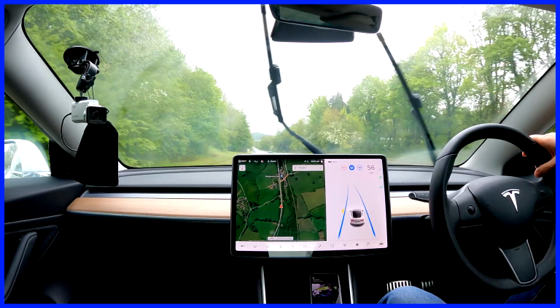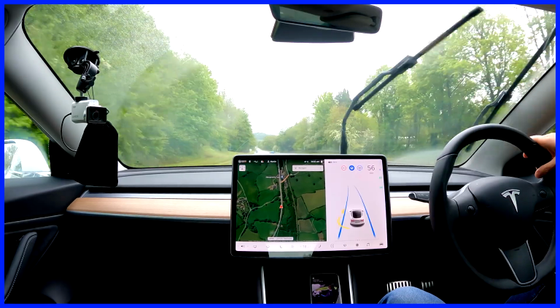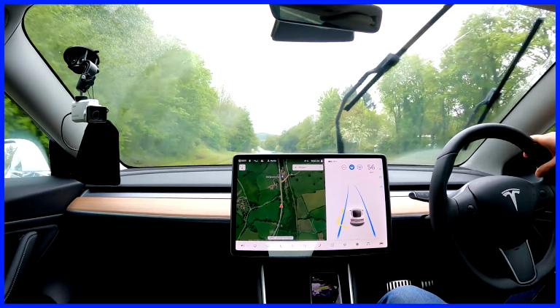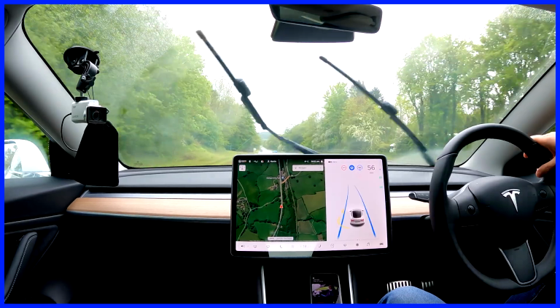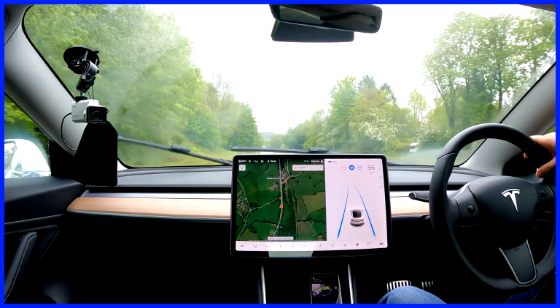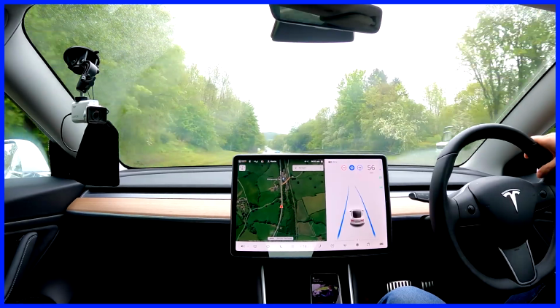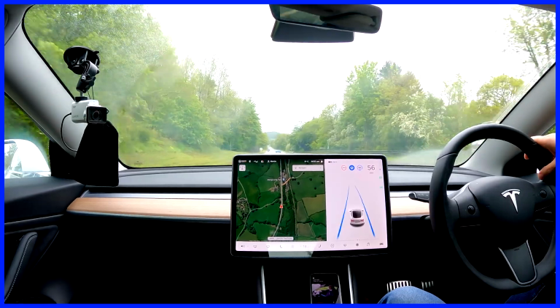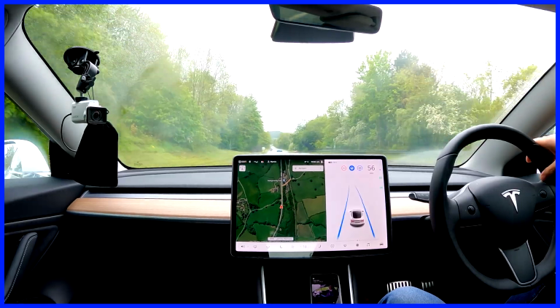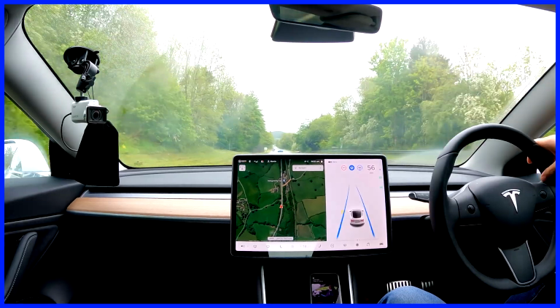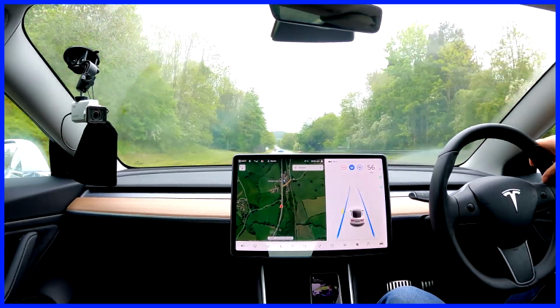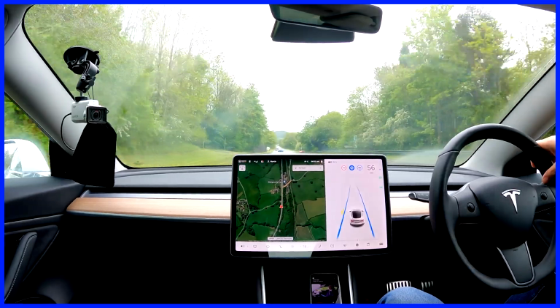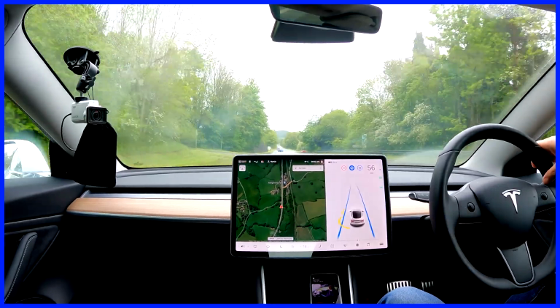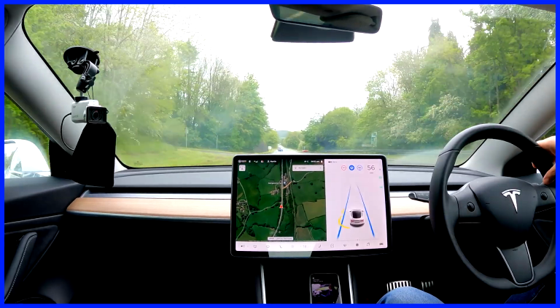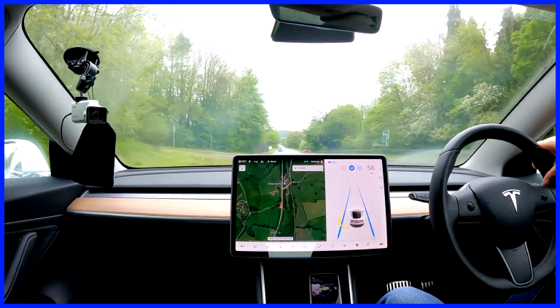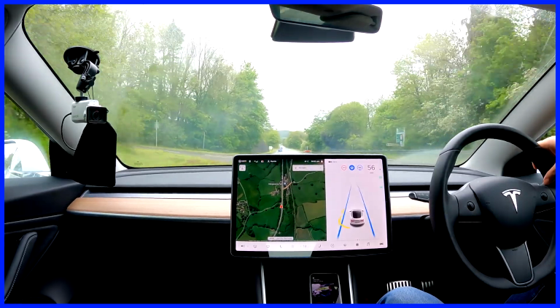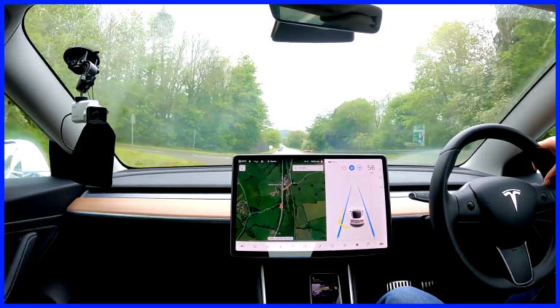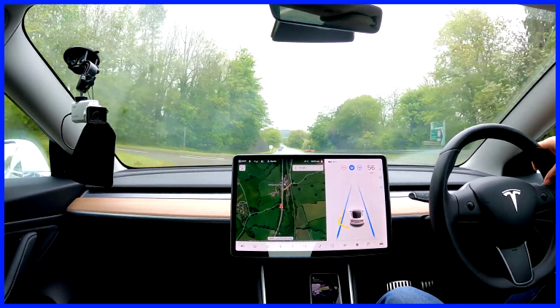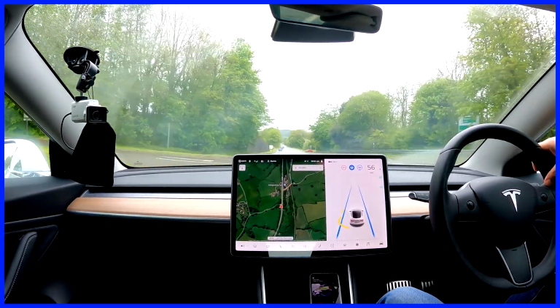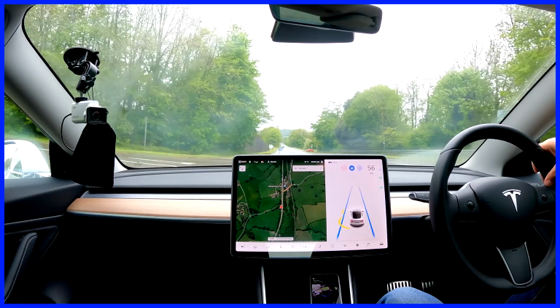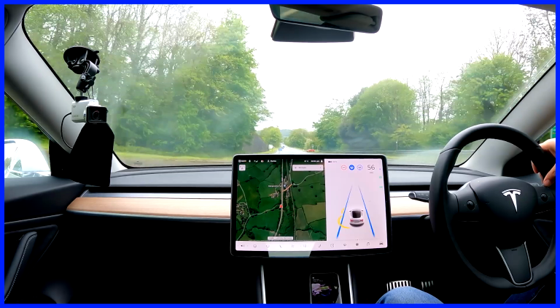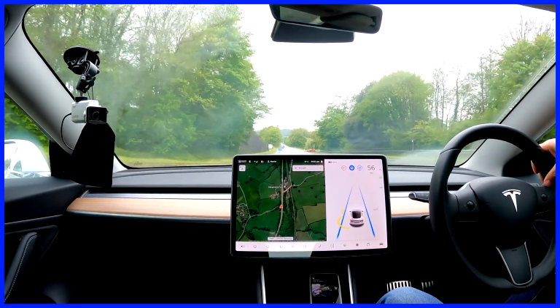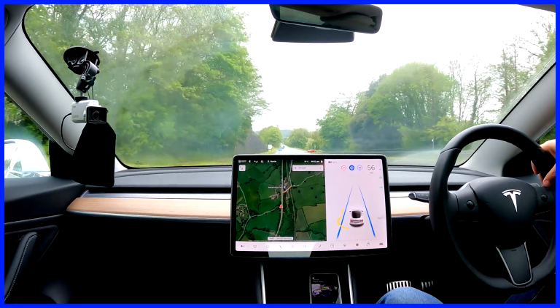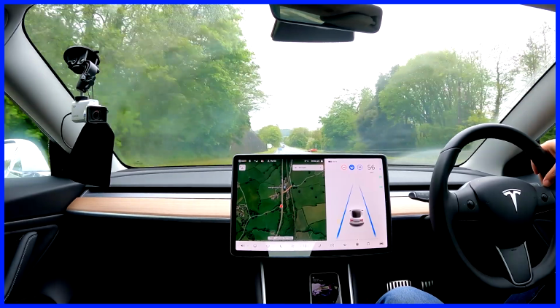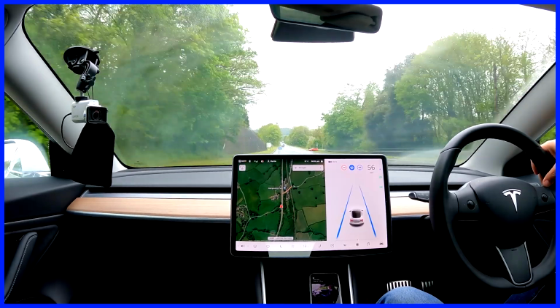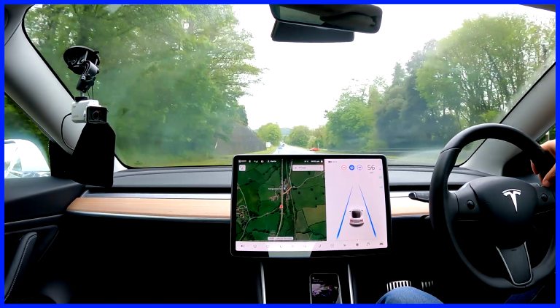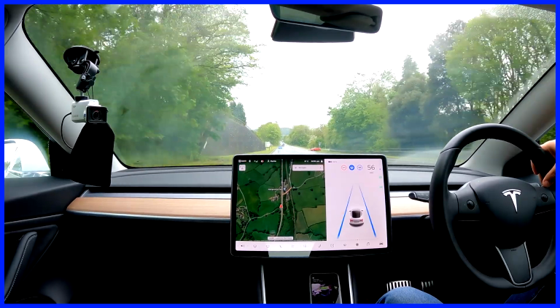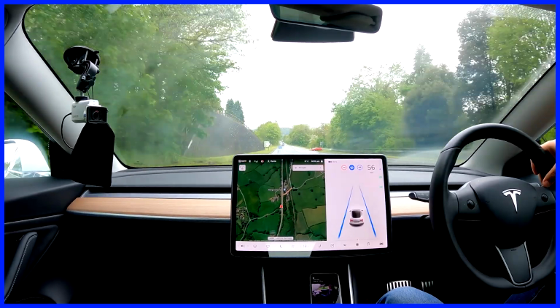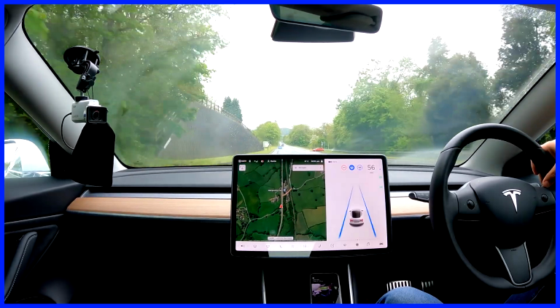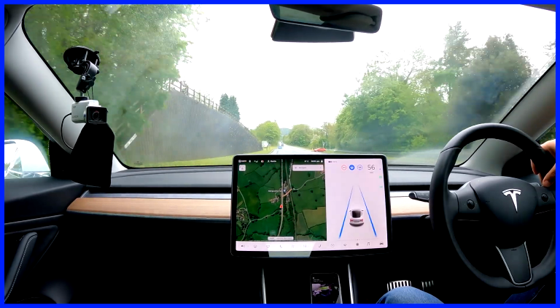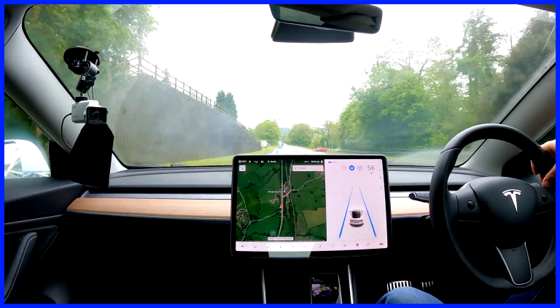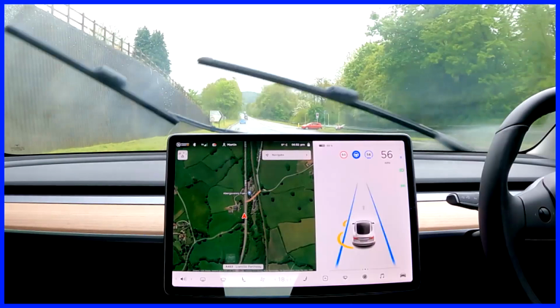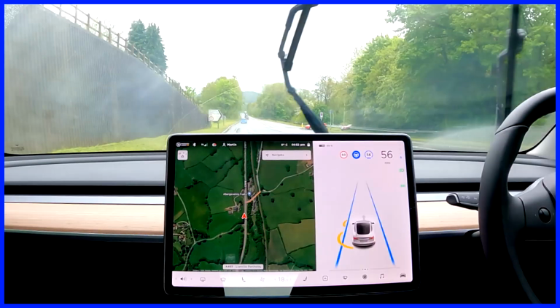A car has just pulled out in front of us here now, so we'll see what happens — it should deal with it easily enough.